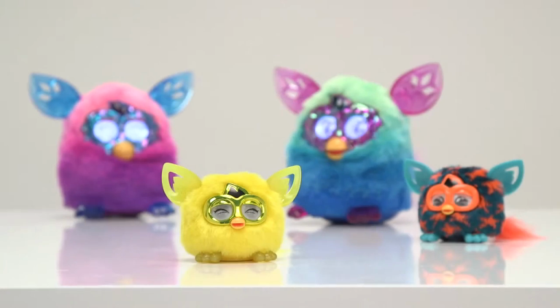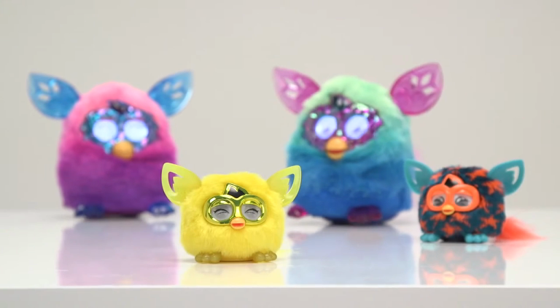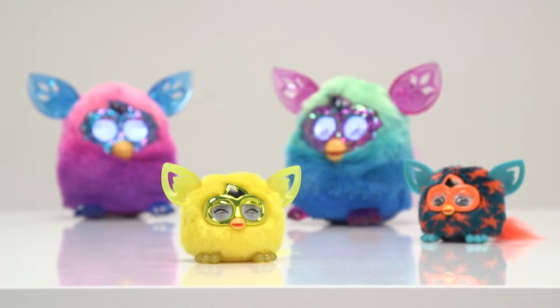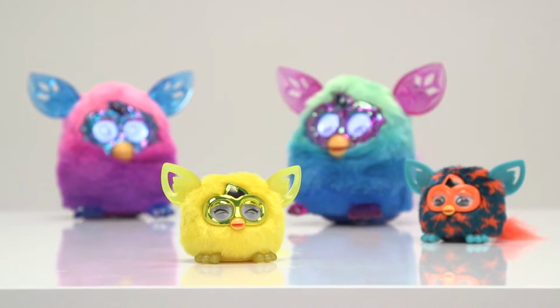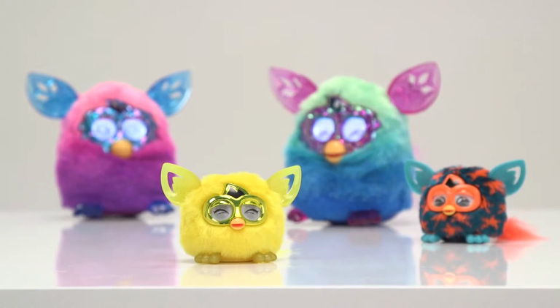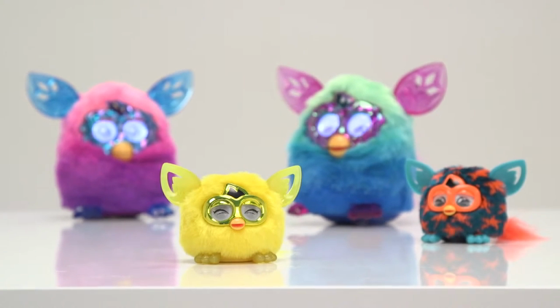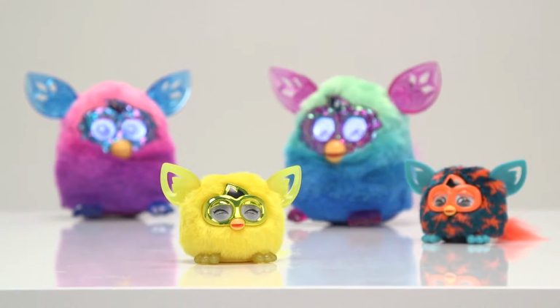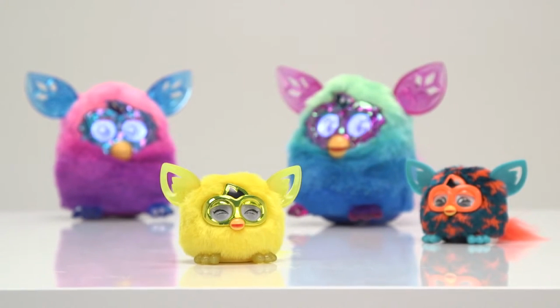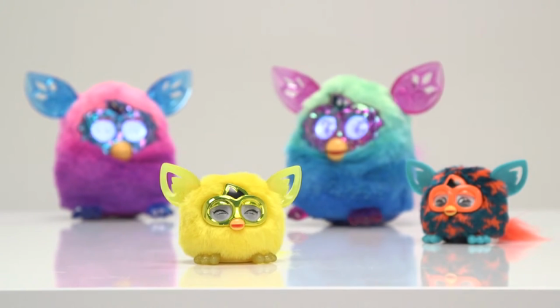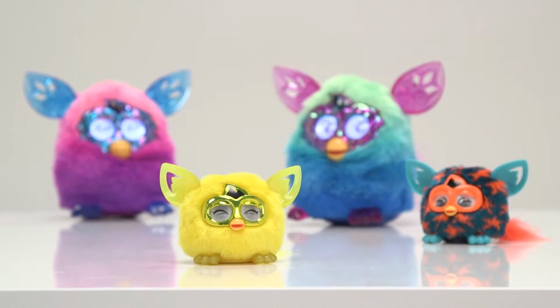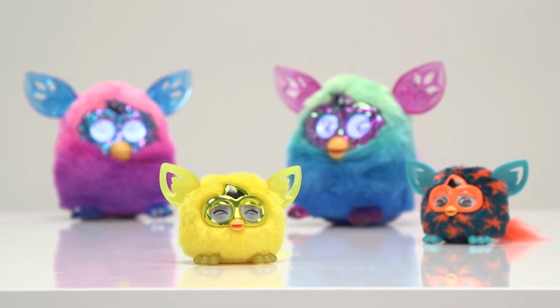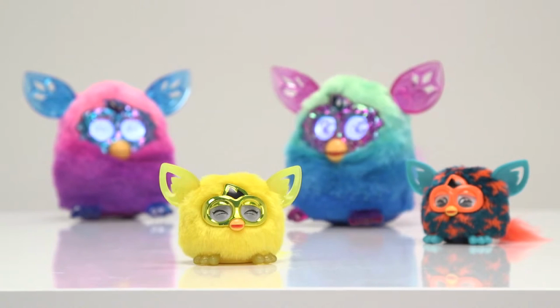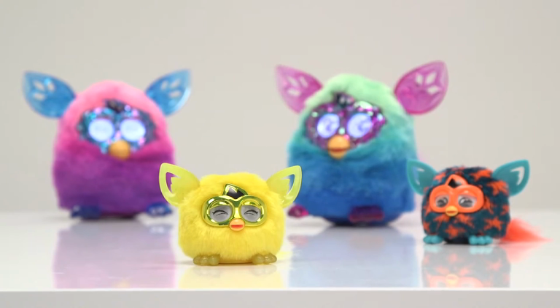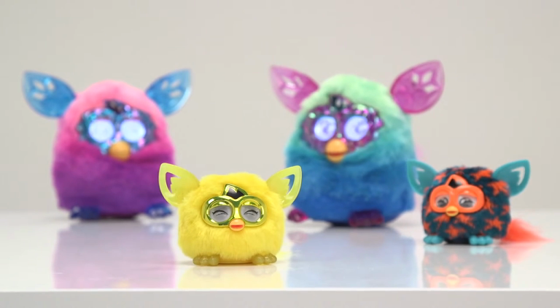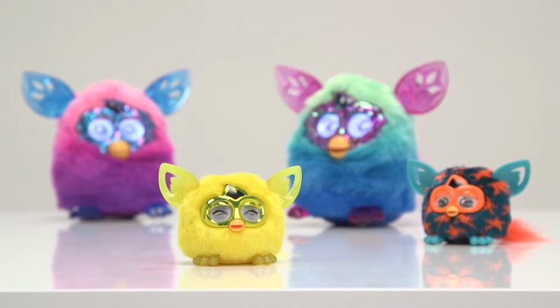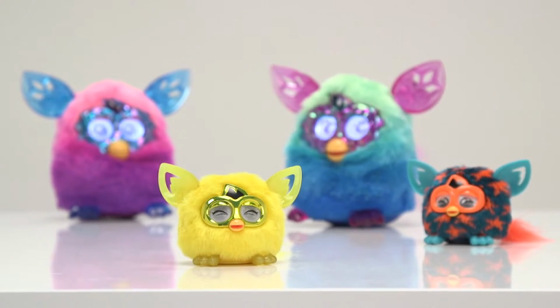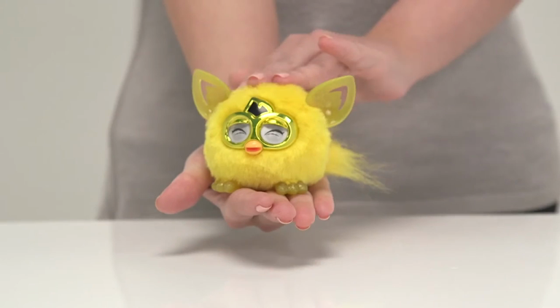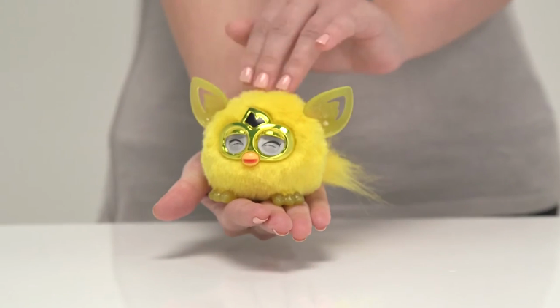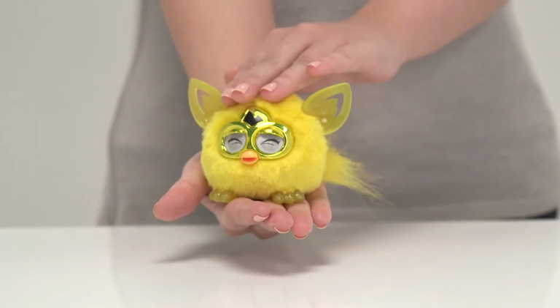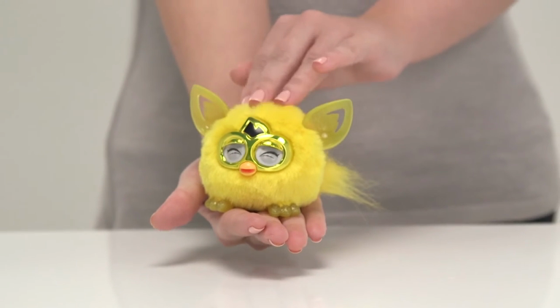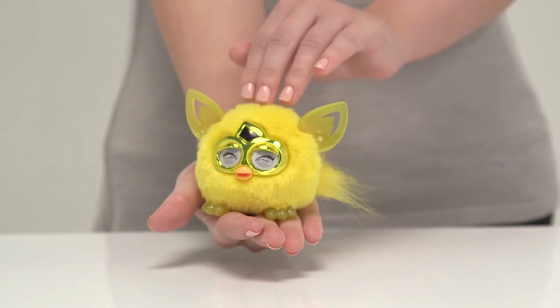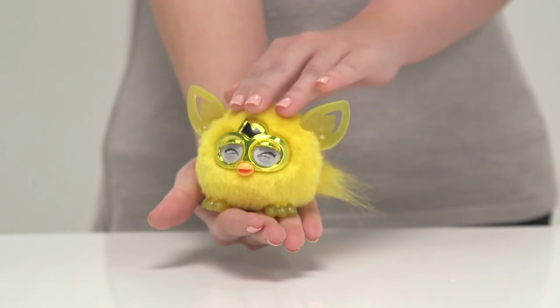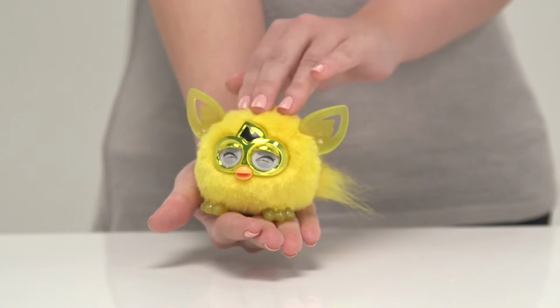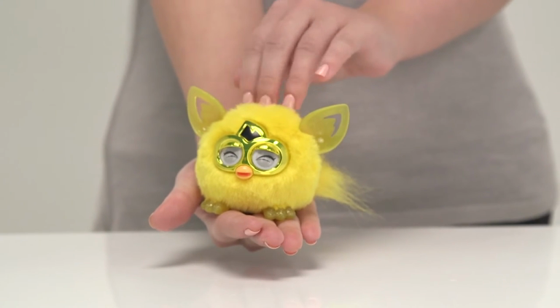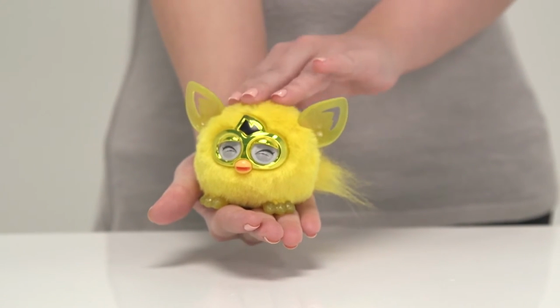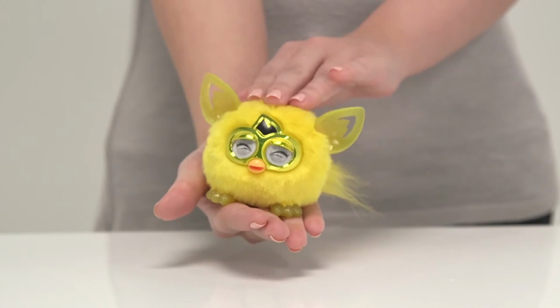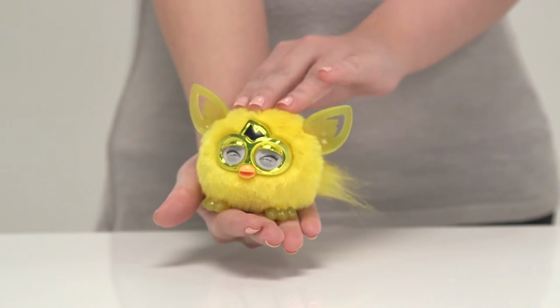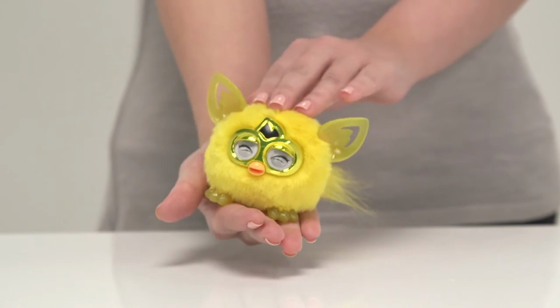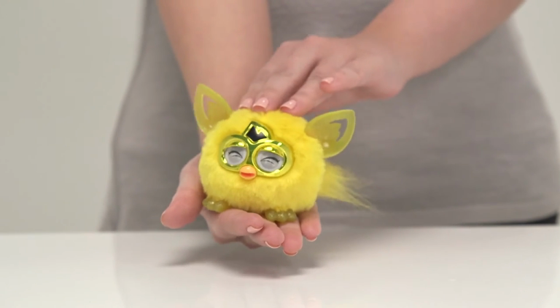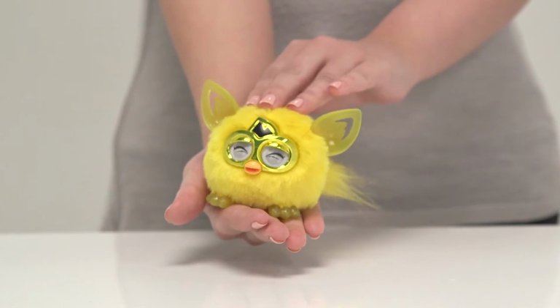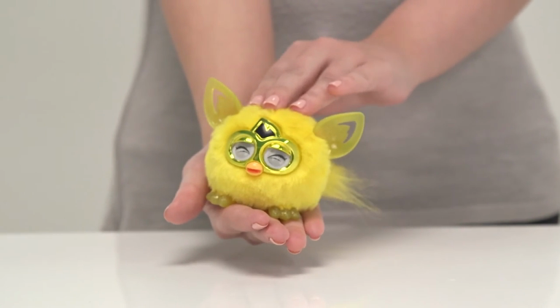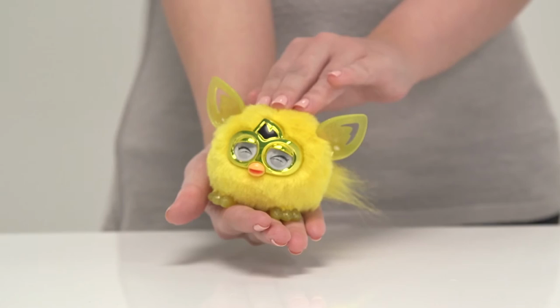Each Furbling has a mind of its own but they need lots of love and attention to be happy, so you need to stroke it and speak to it each day.